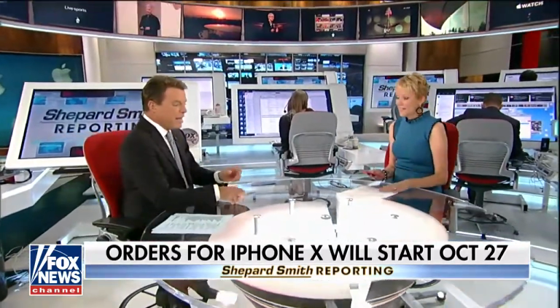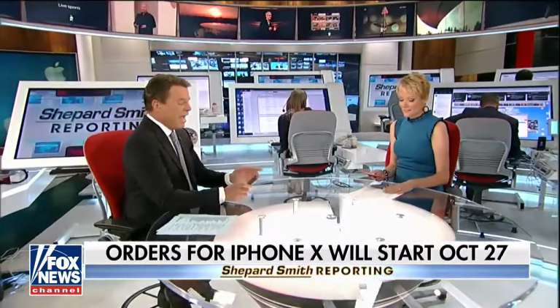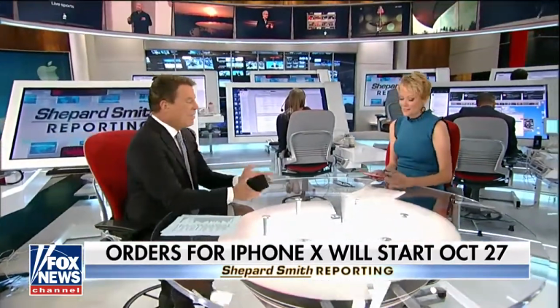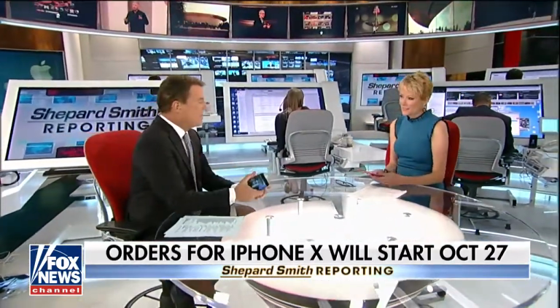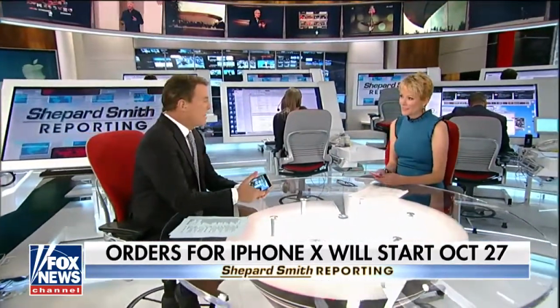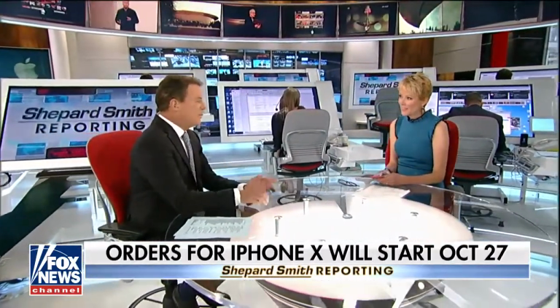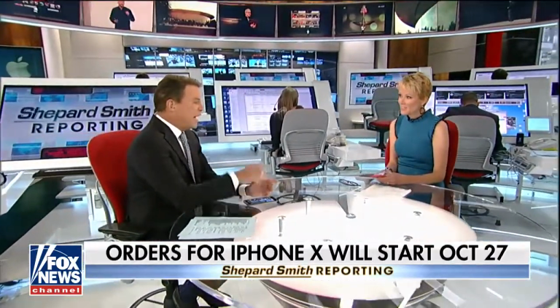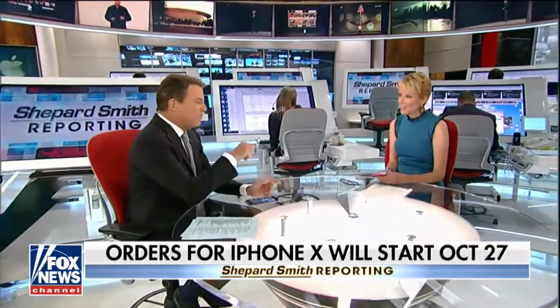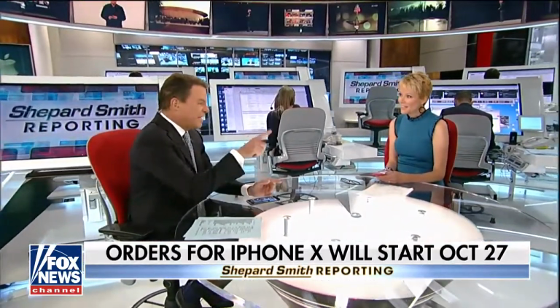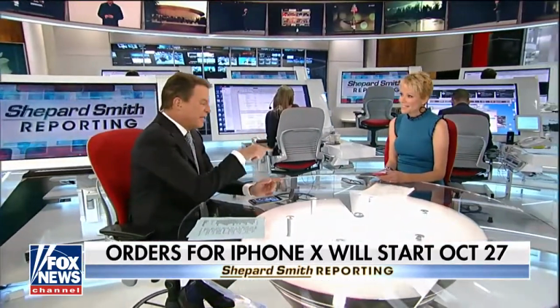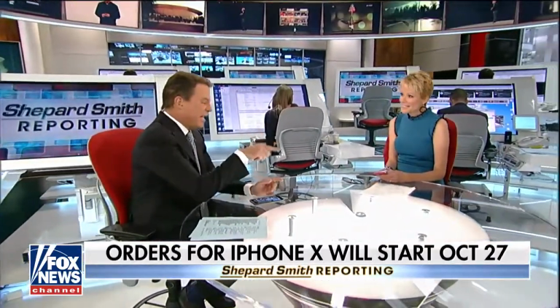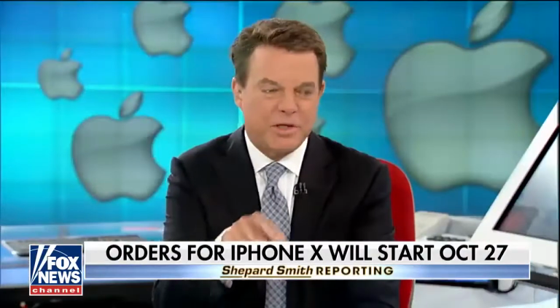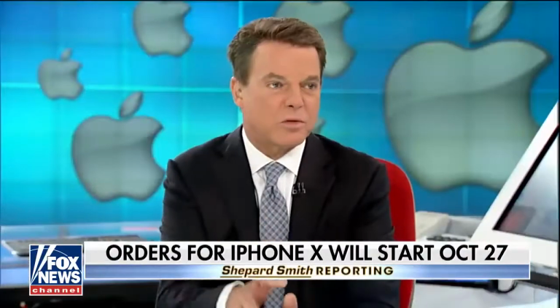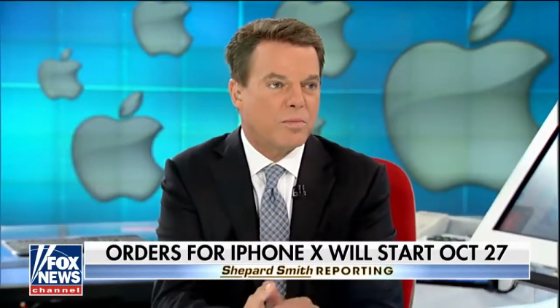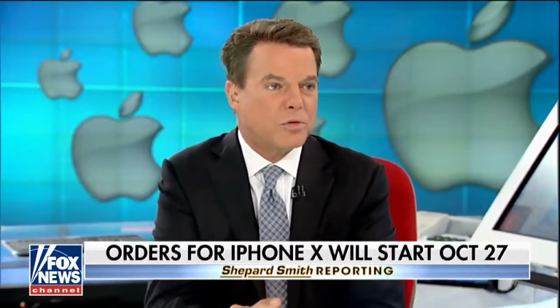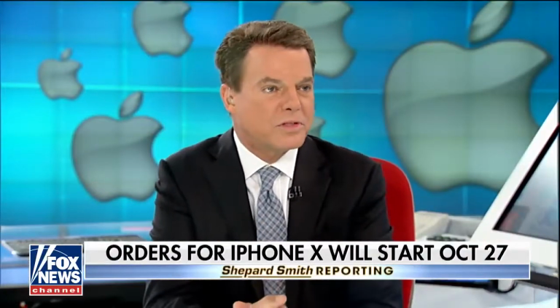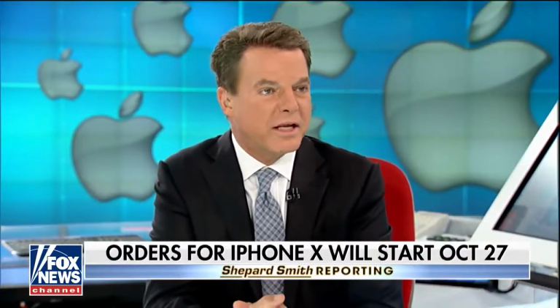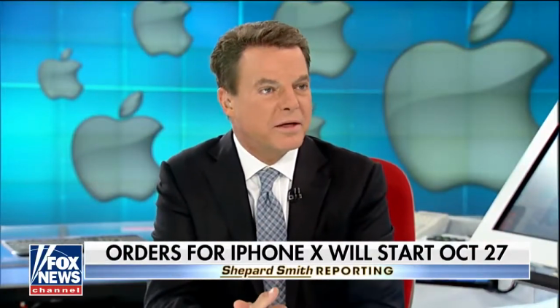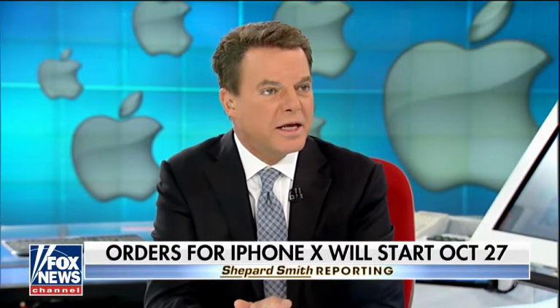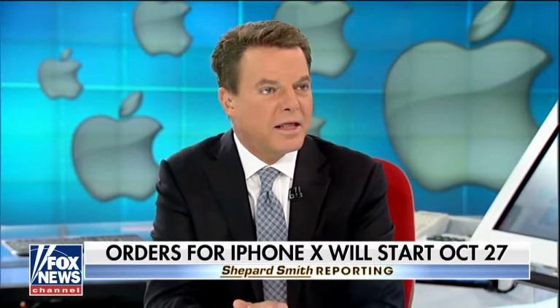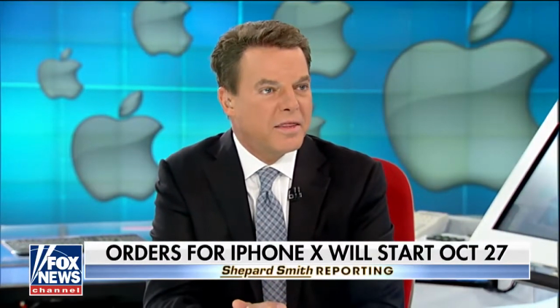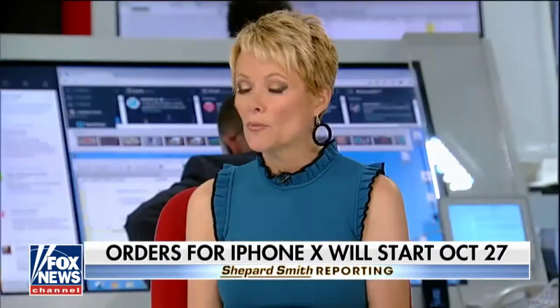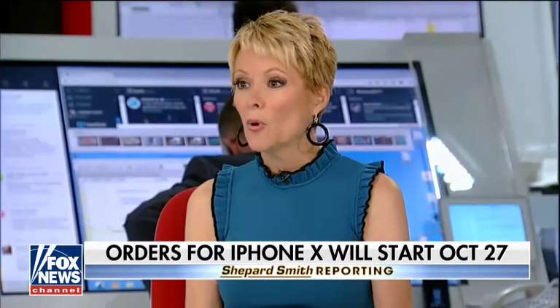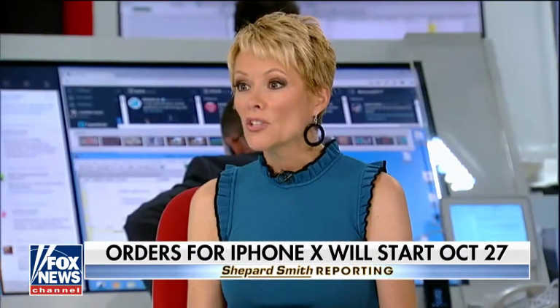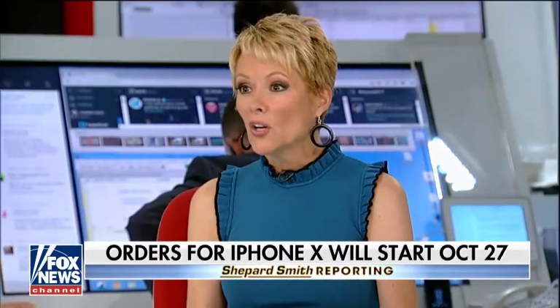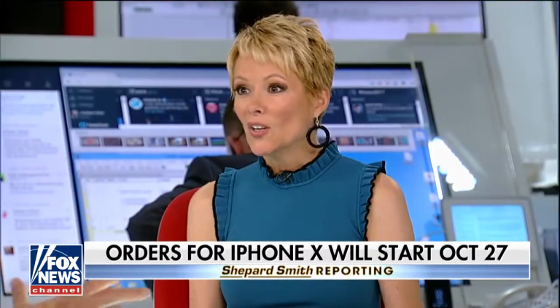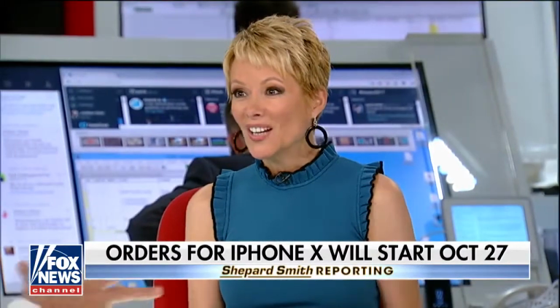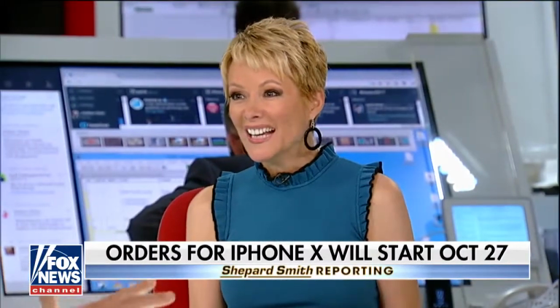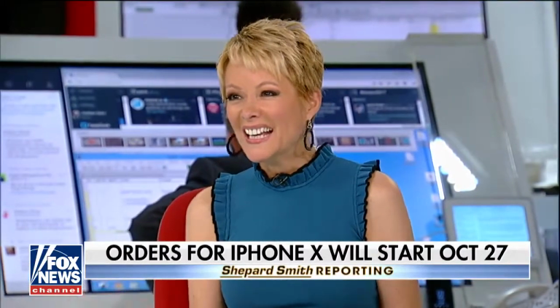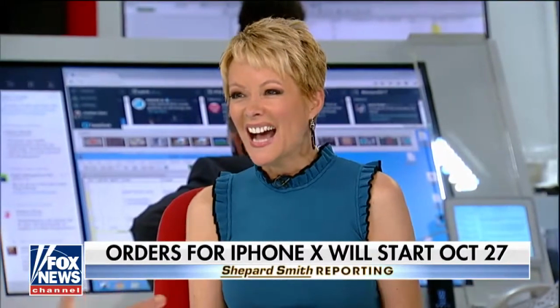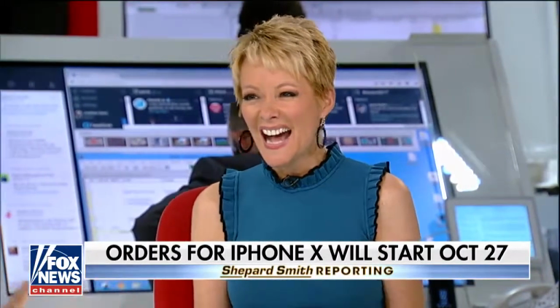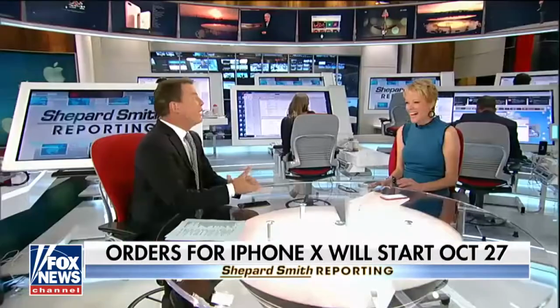And then the 10 — it's an X, but it's the Roman numeral 10. It's like going to the Super Bowl — that's the whole new thing.